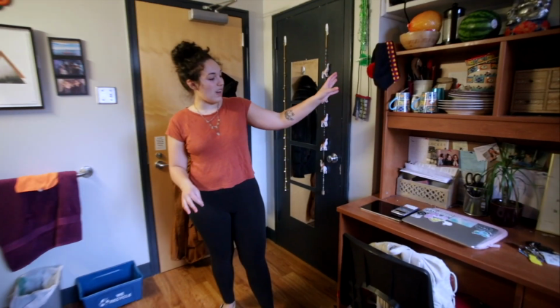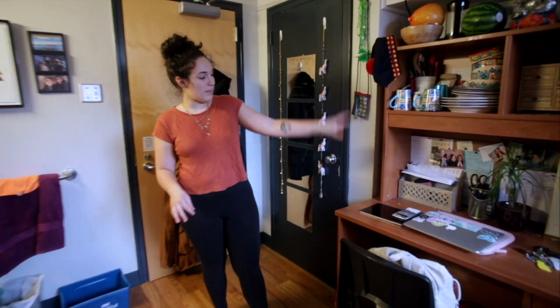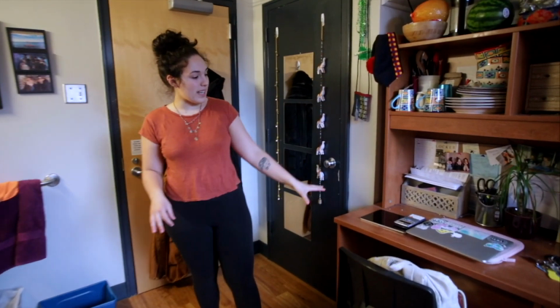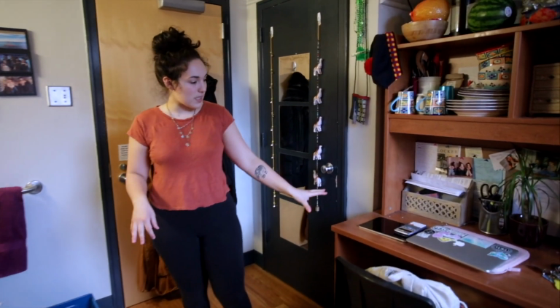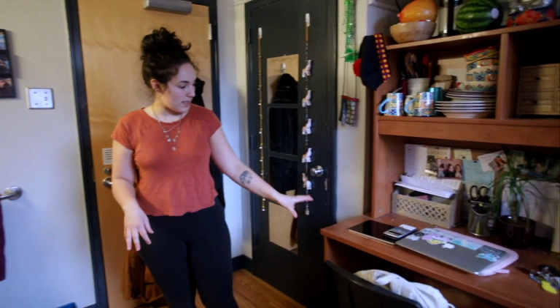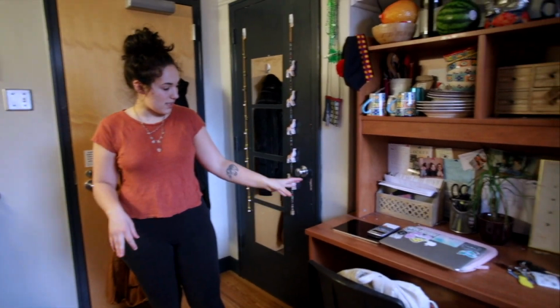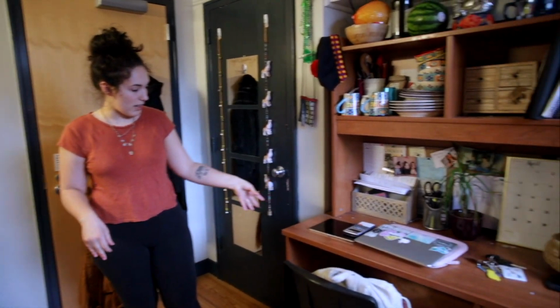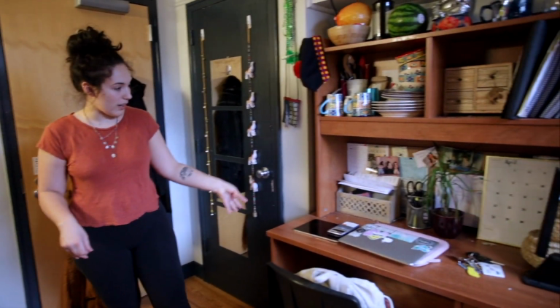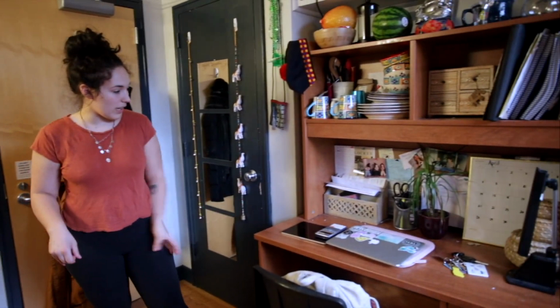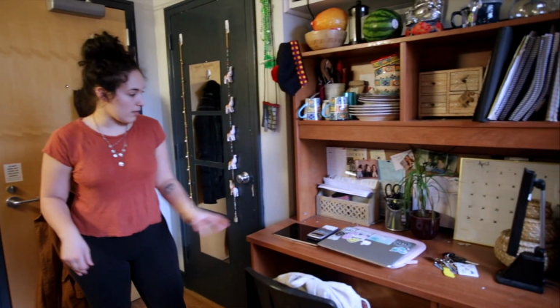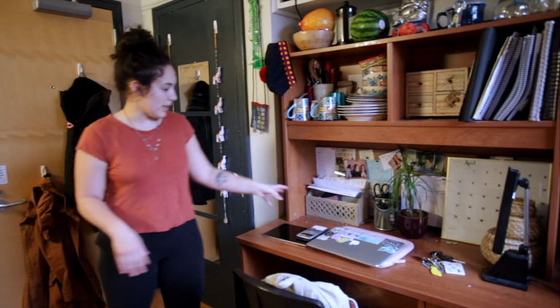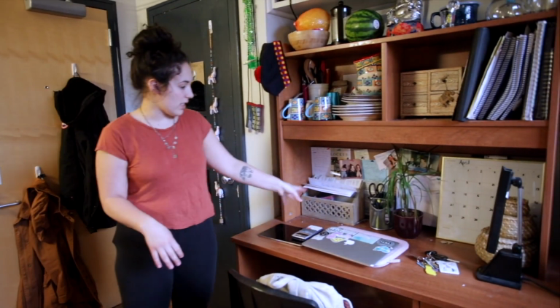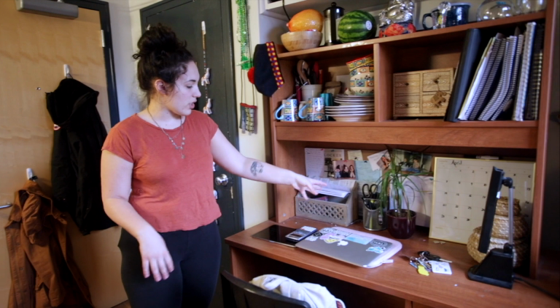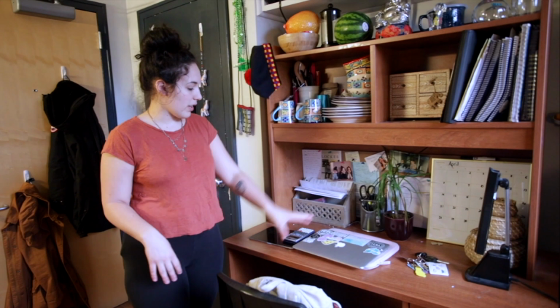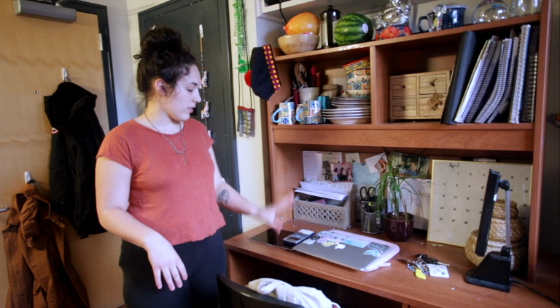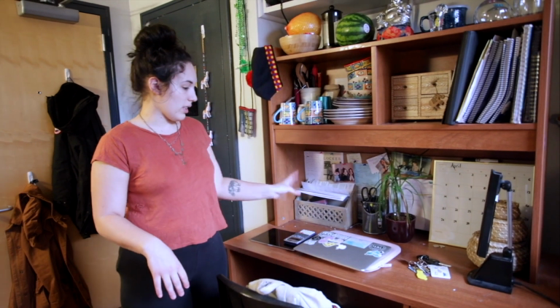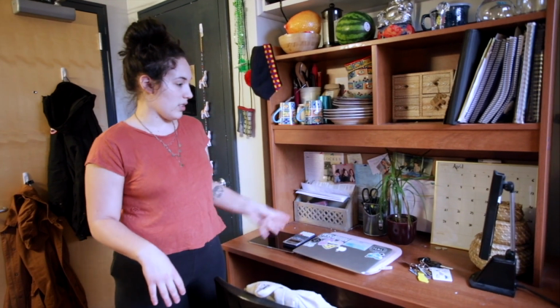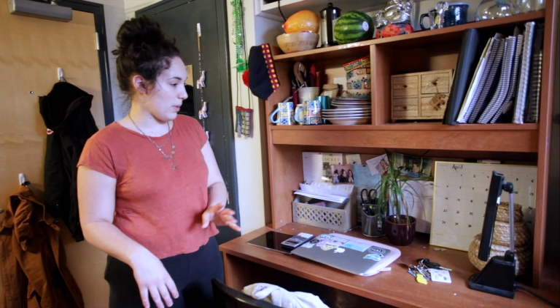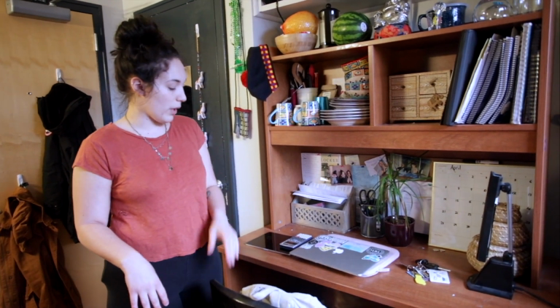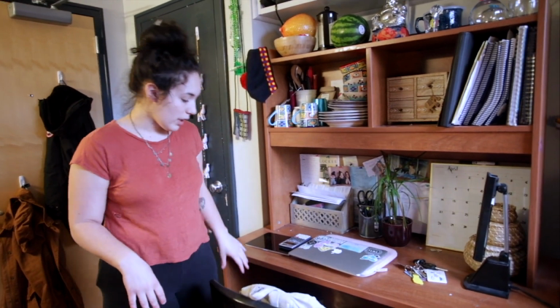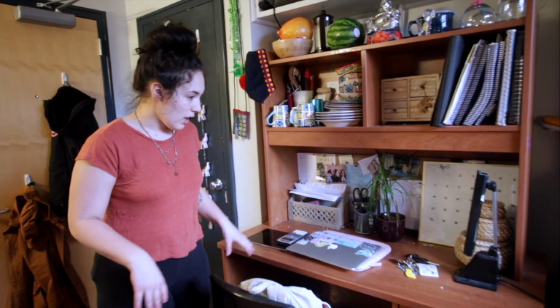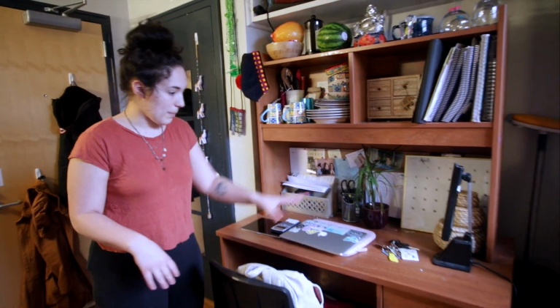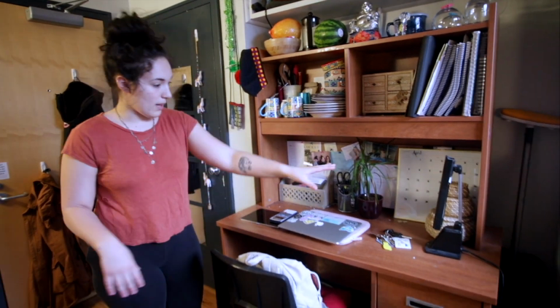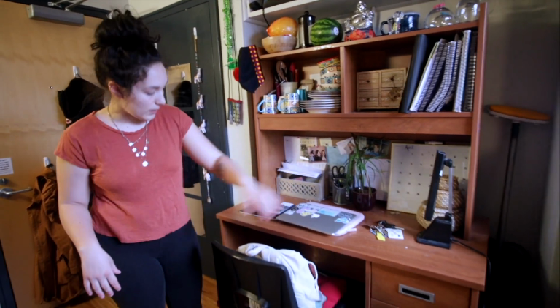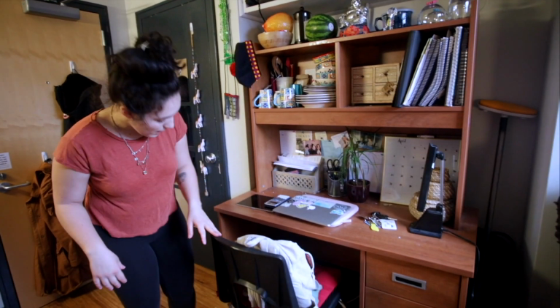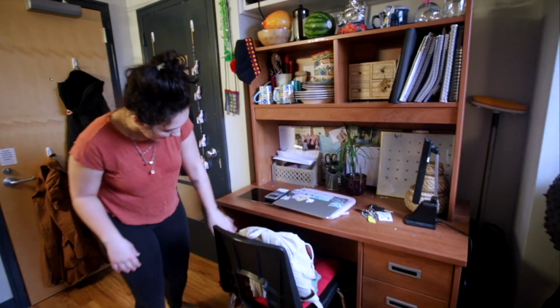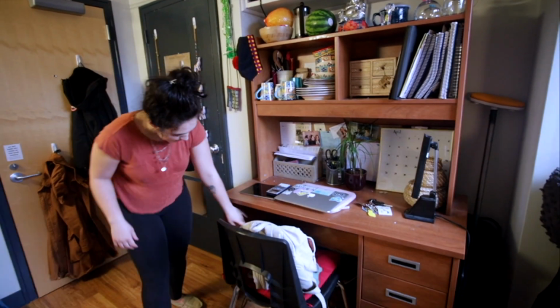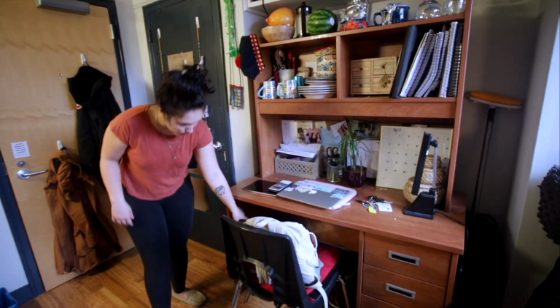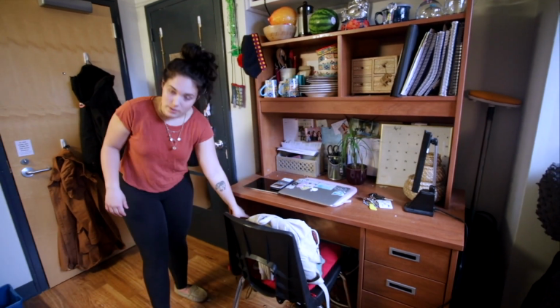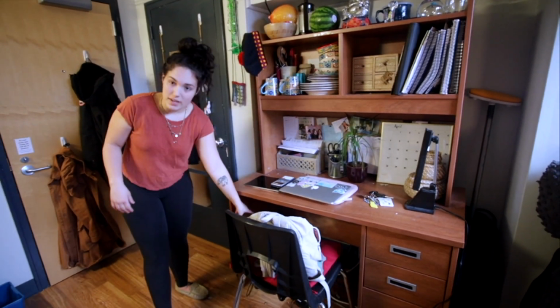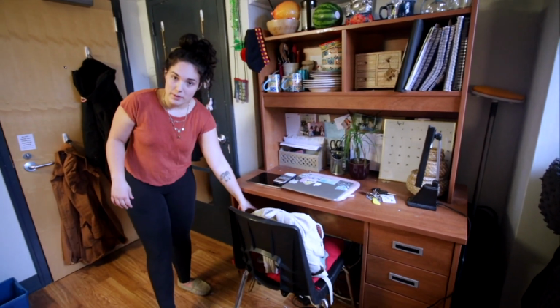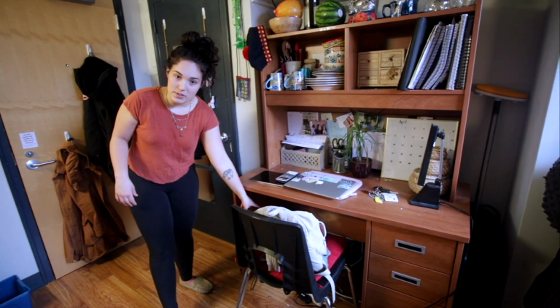My desk space is here. I have all my stationery and everything I need to do my work. I have a lamp. I have my printer set up underneath.